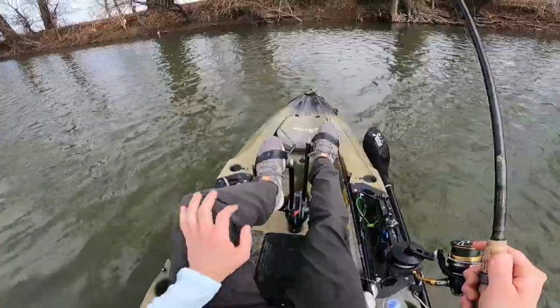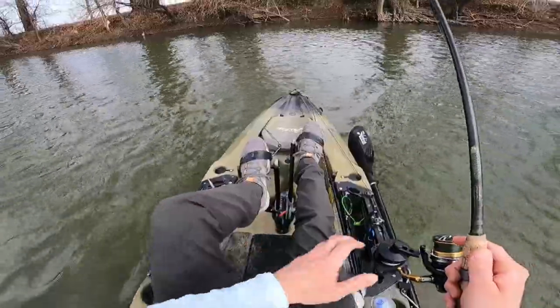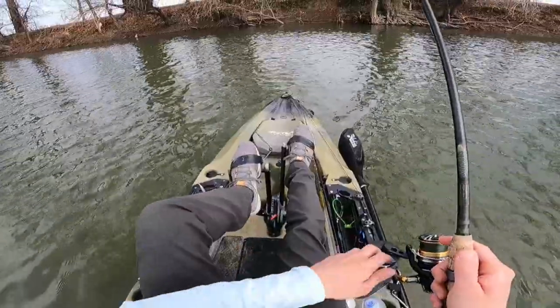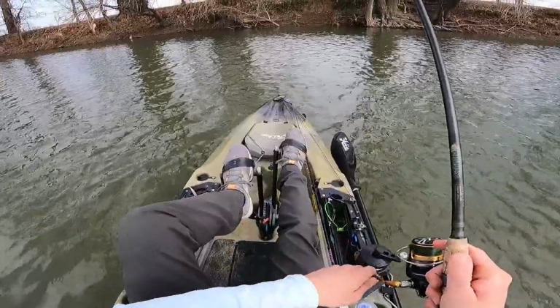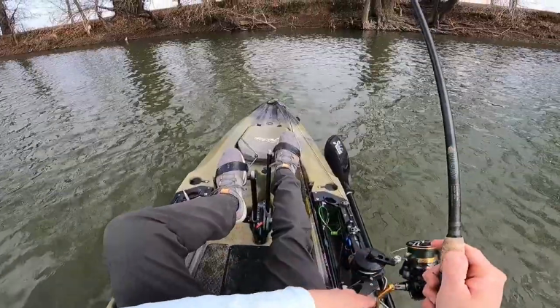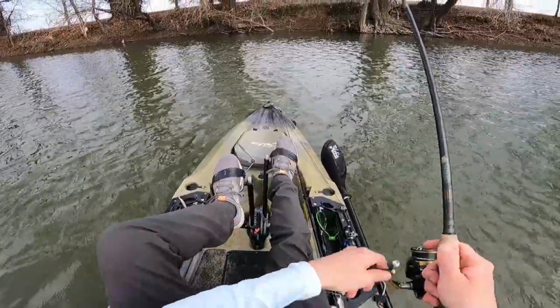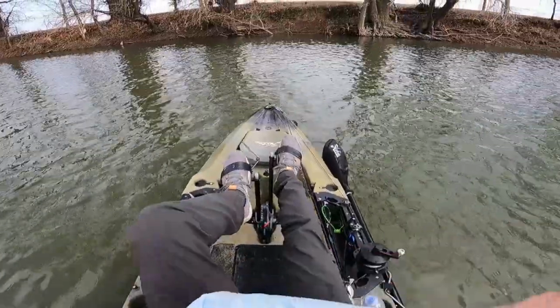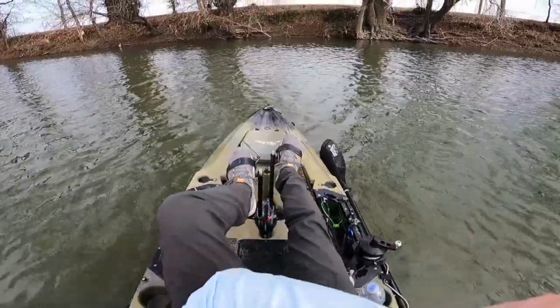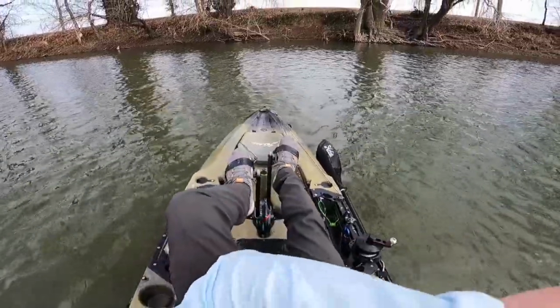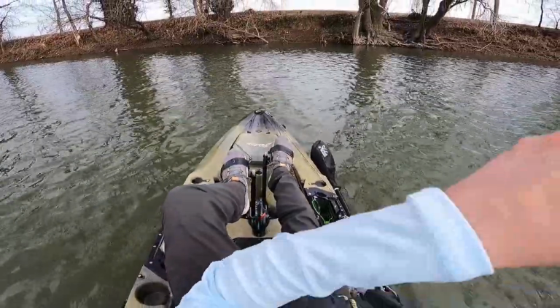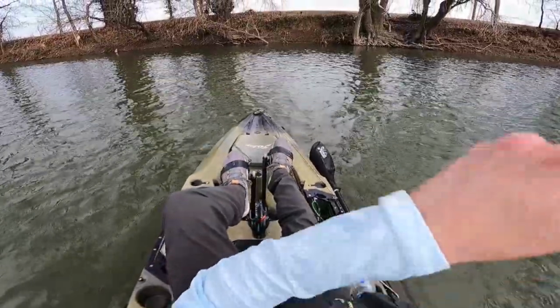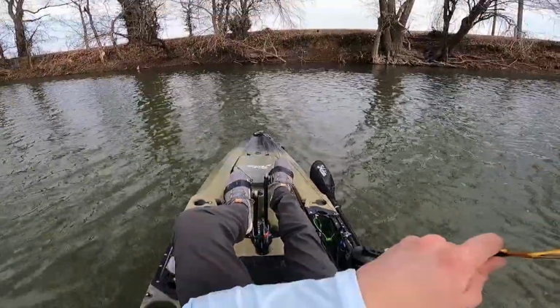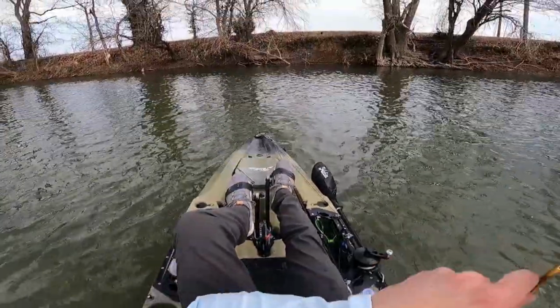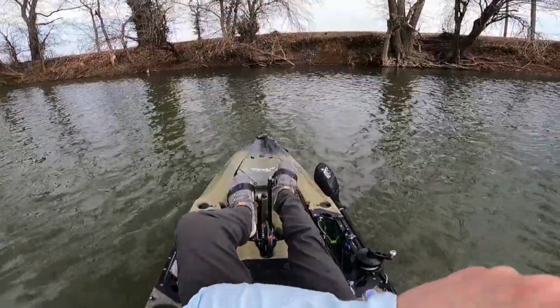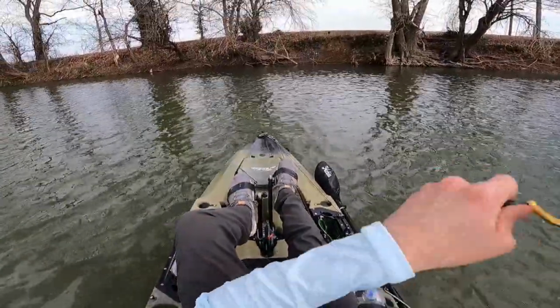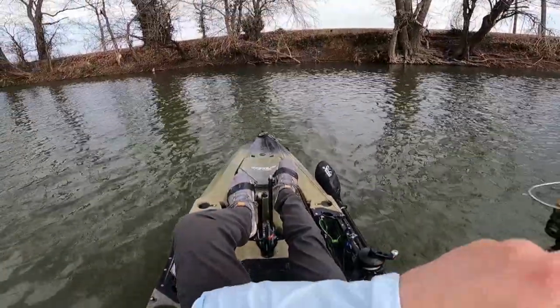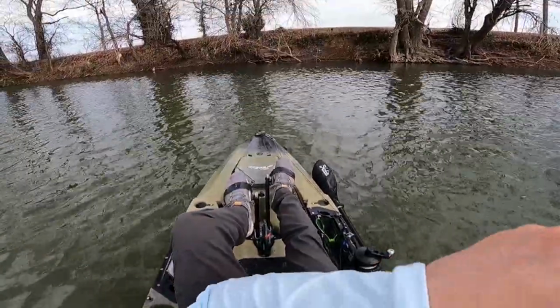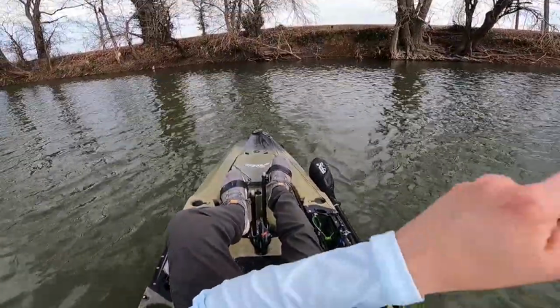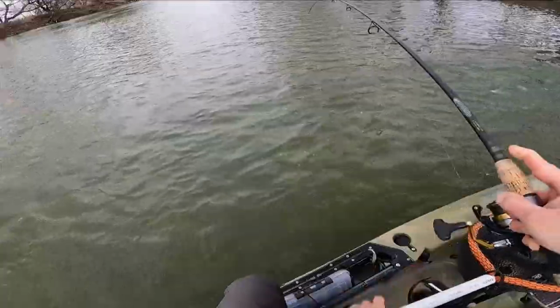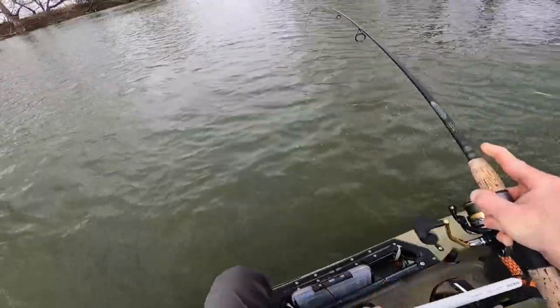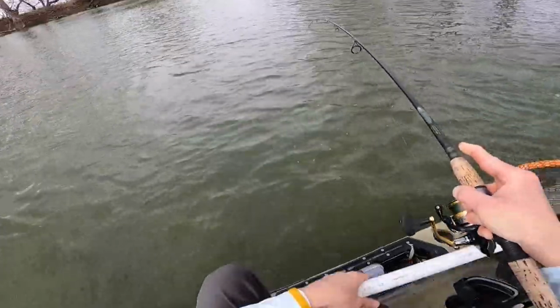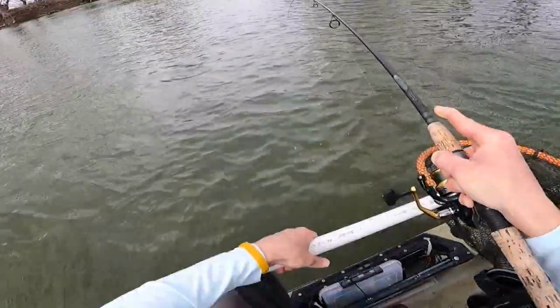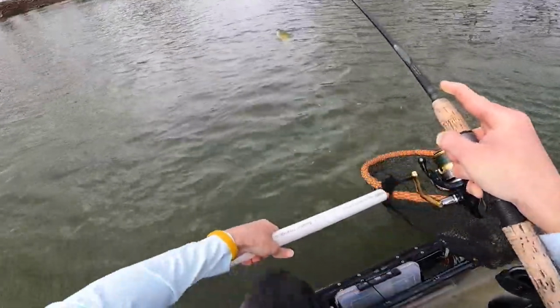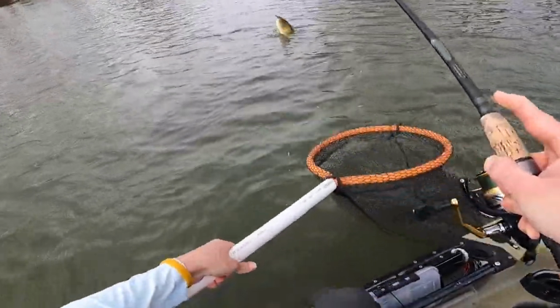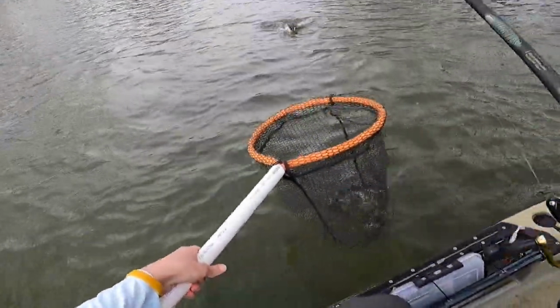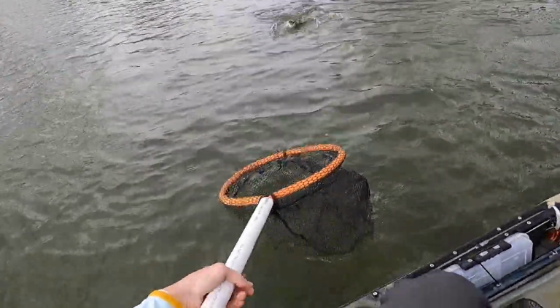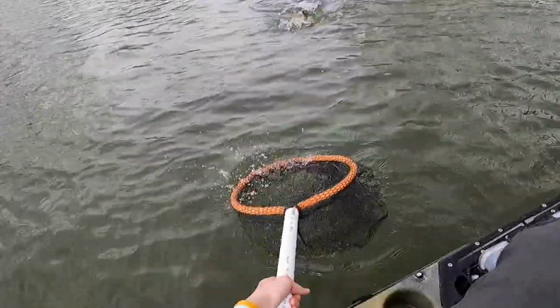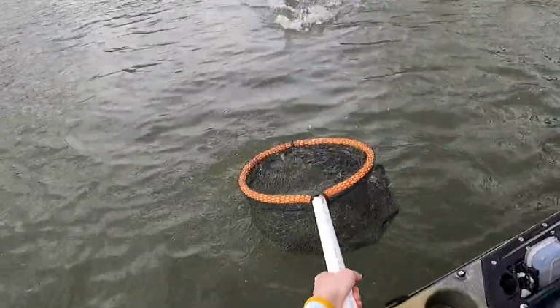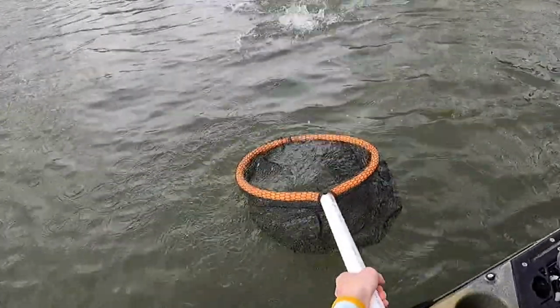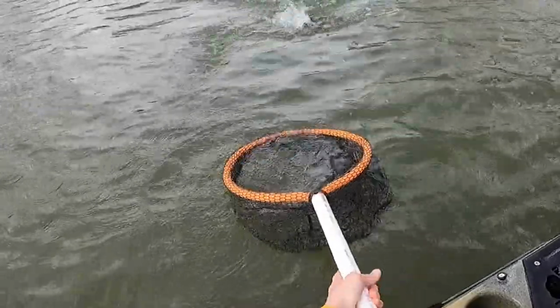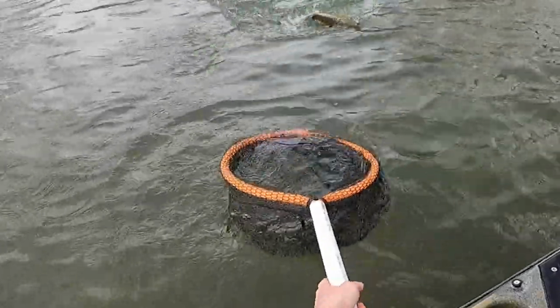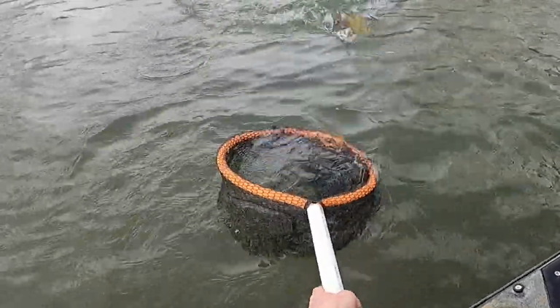Oh, there's a hit. Got it. That could be a better fish right there. Oh my god. That's a 20-inch fish right there.